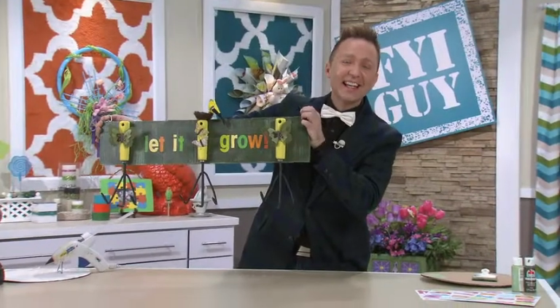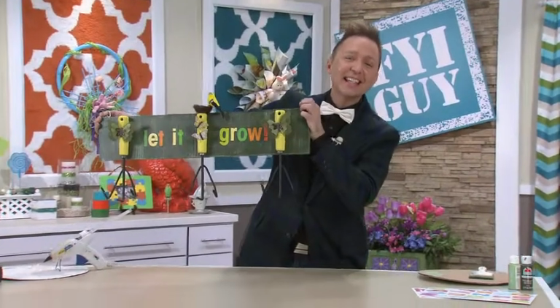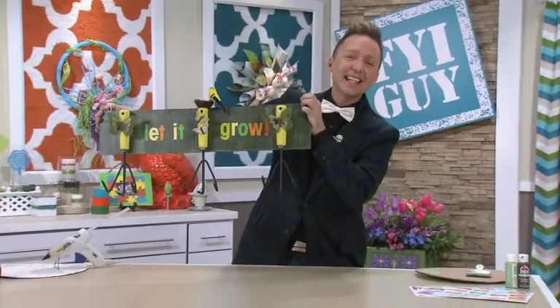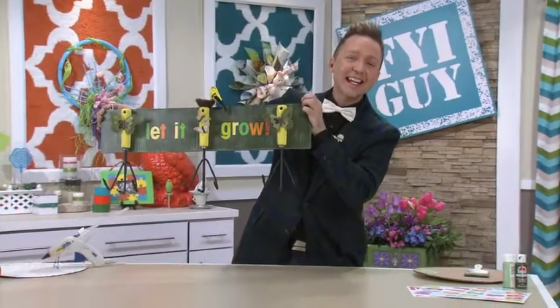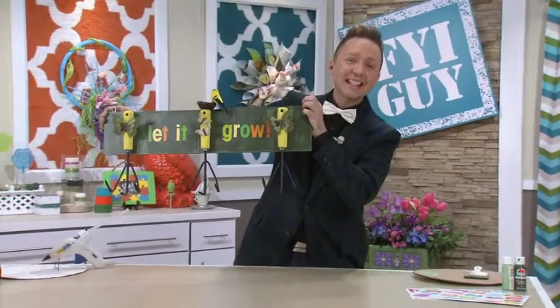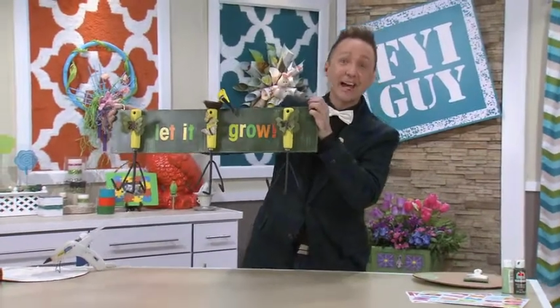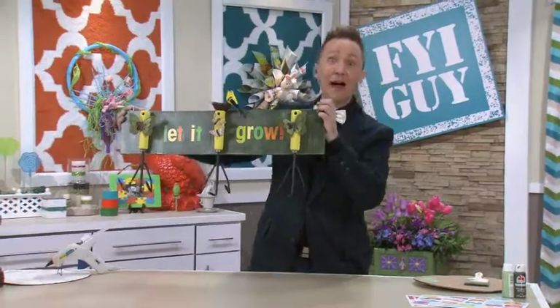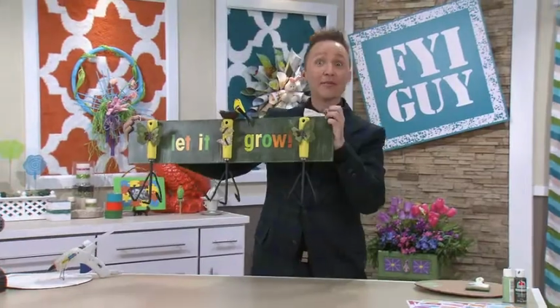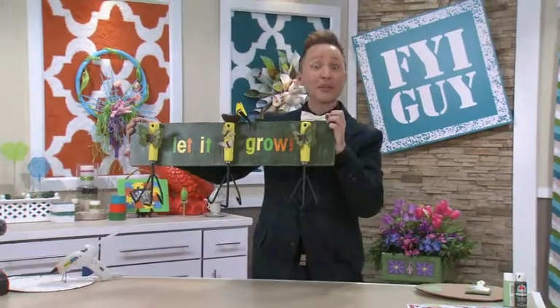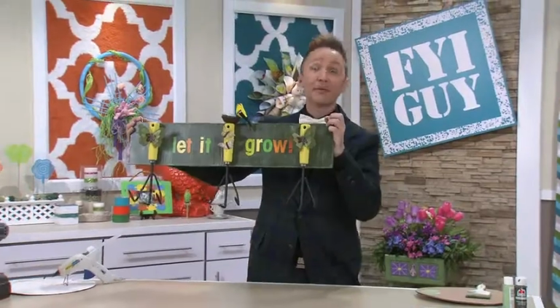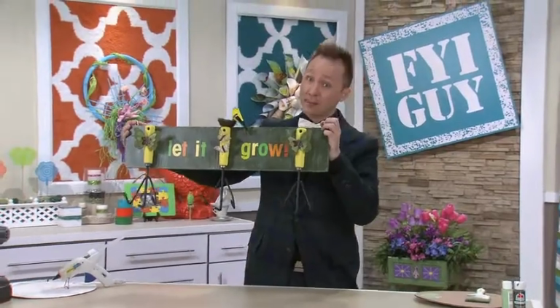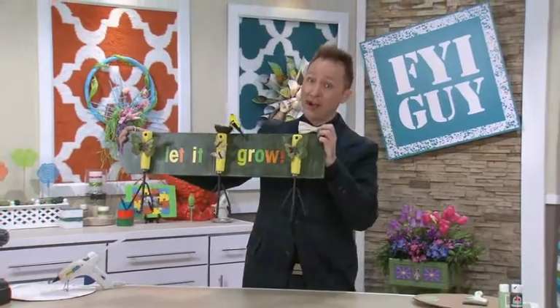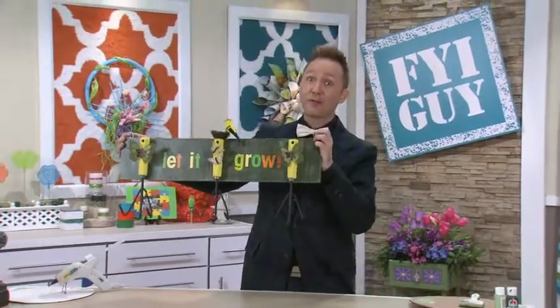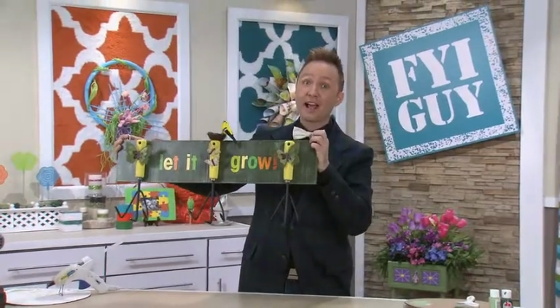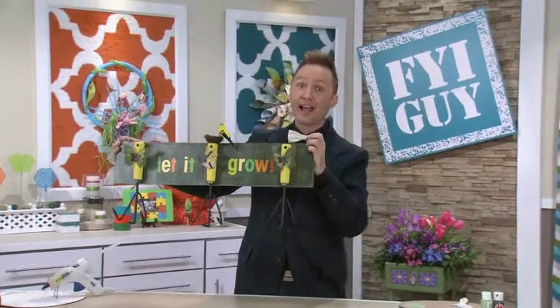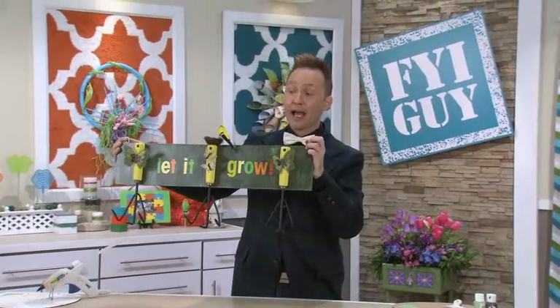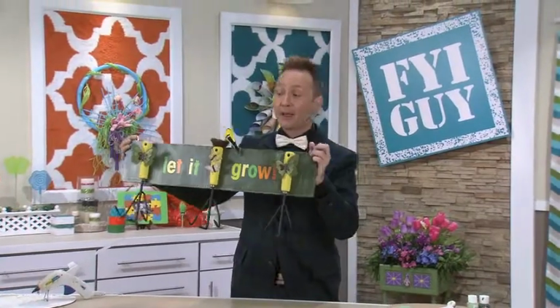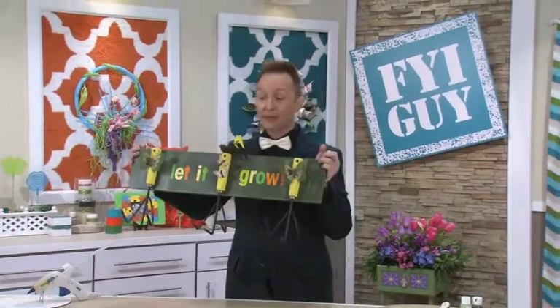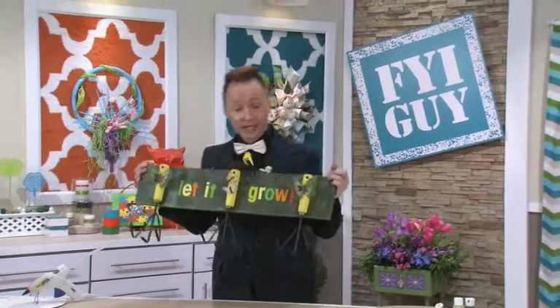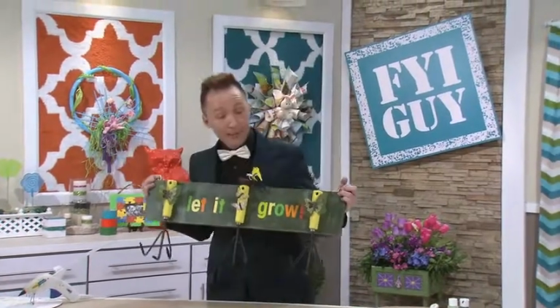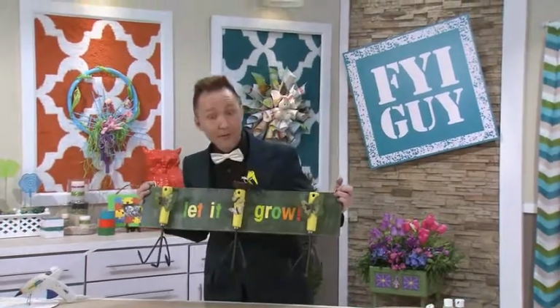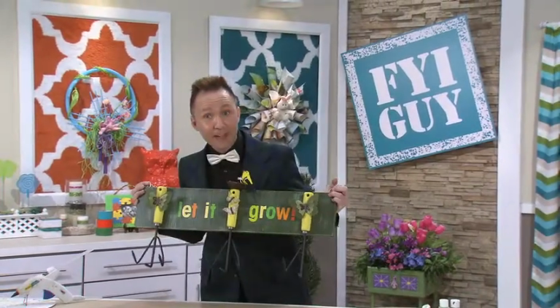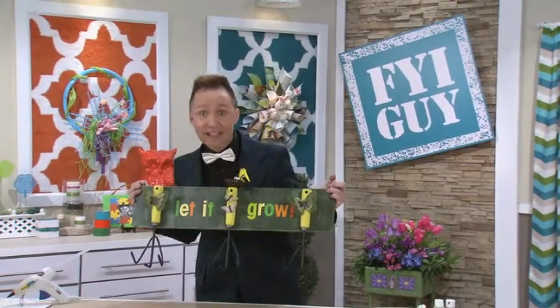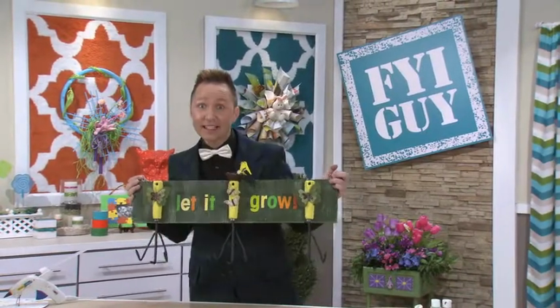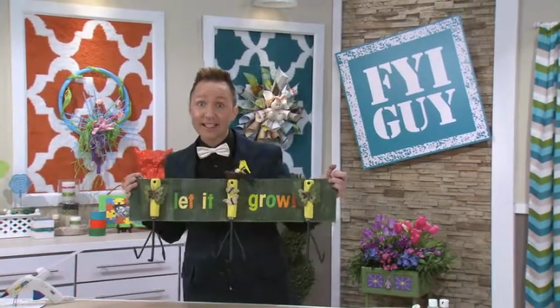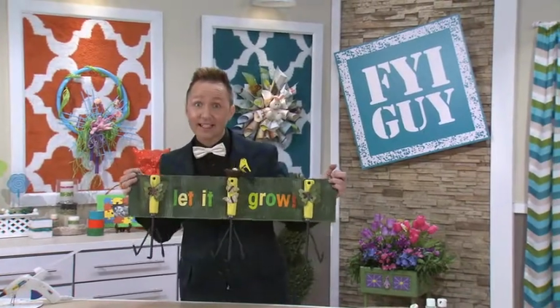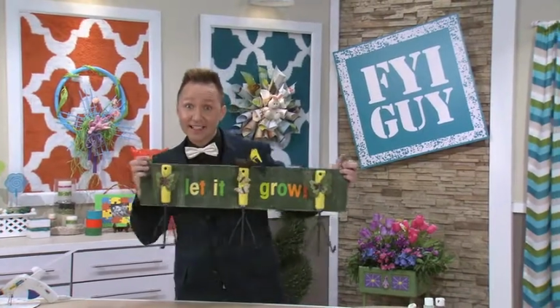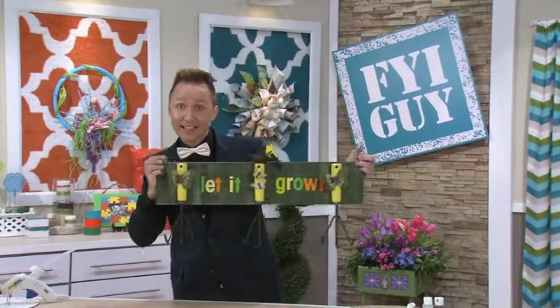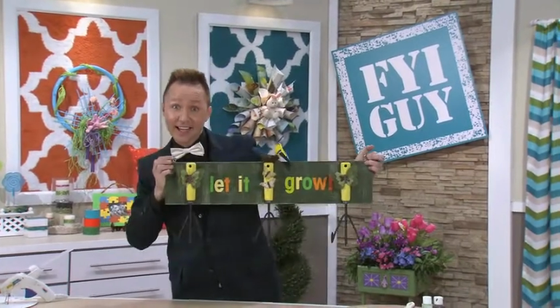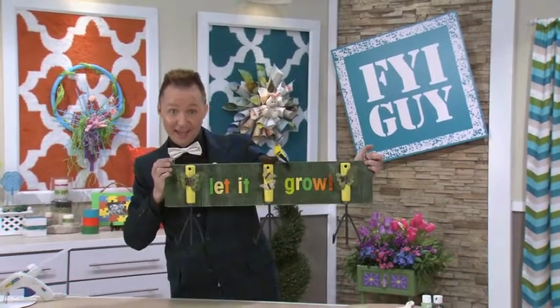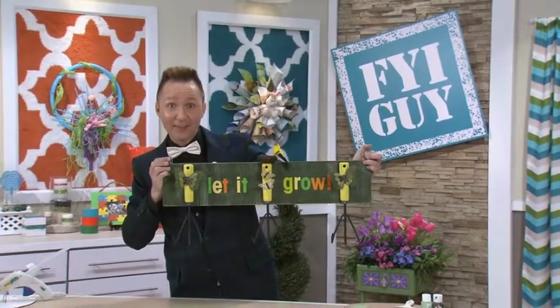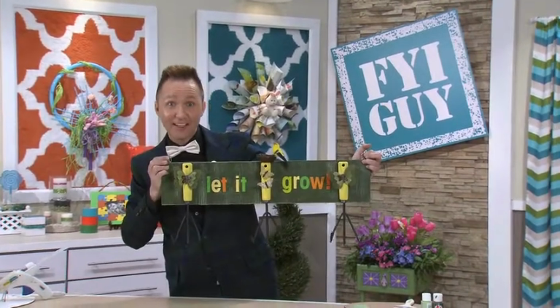Till next time, I'm Jeremy Rabe, your FYI Guy, keeping it fast, easy, and fun.